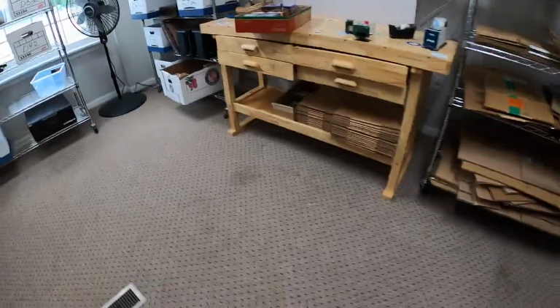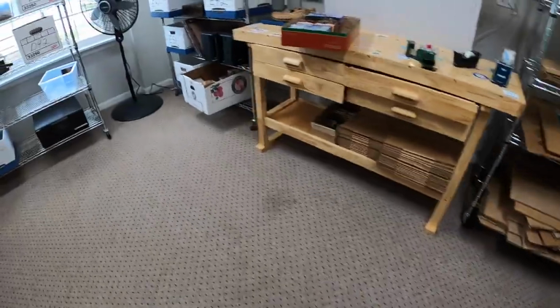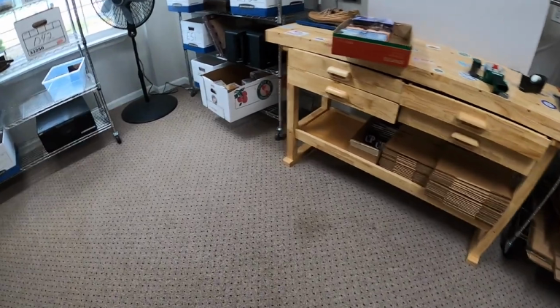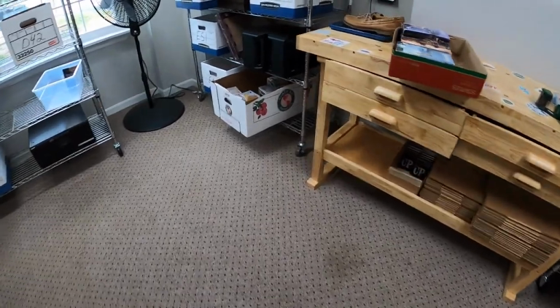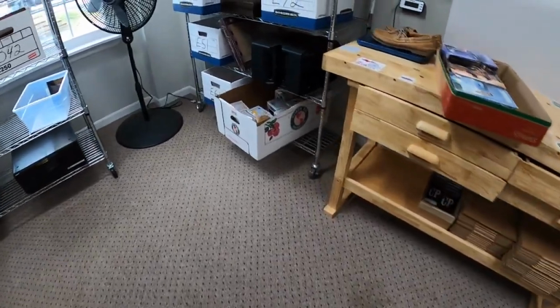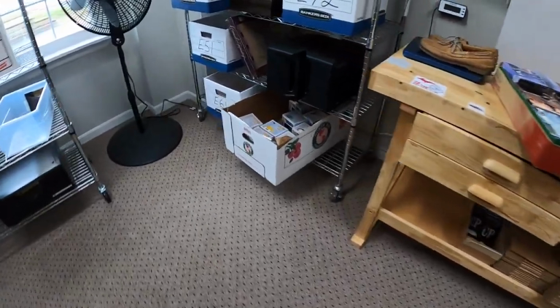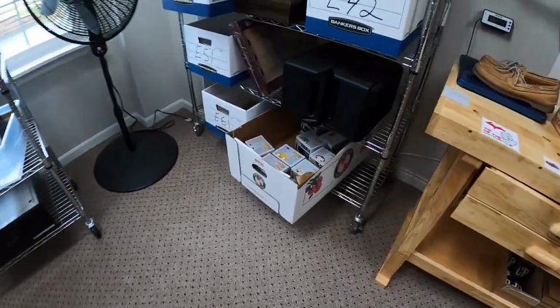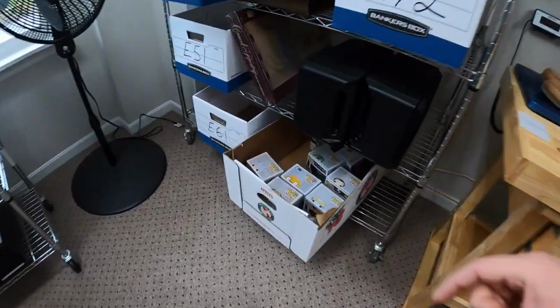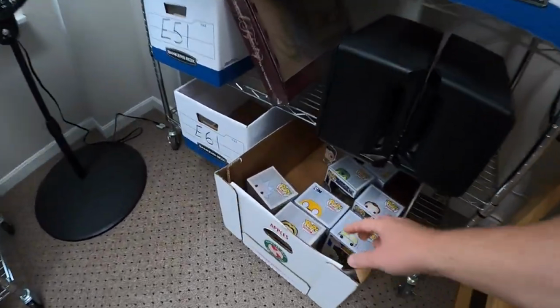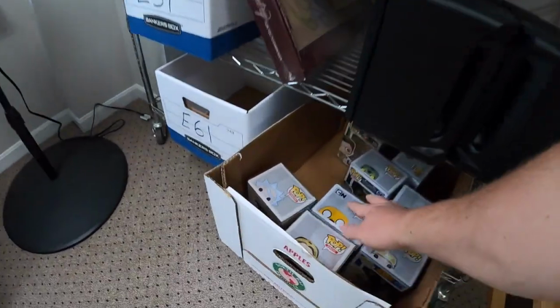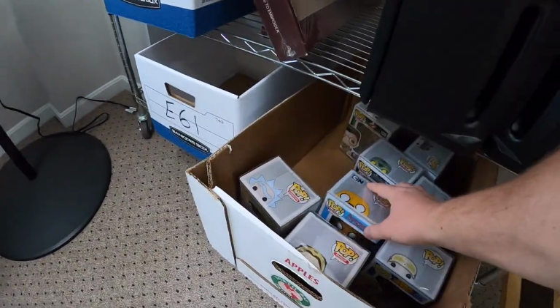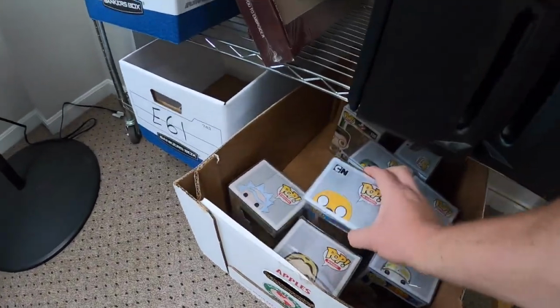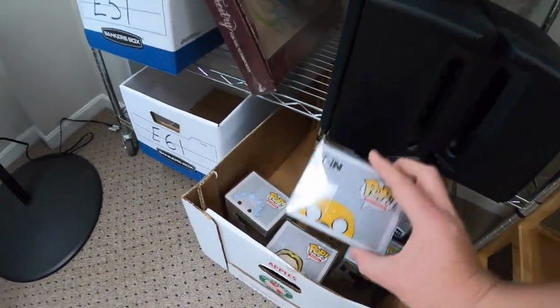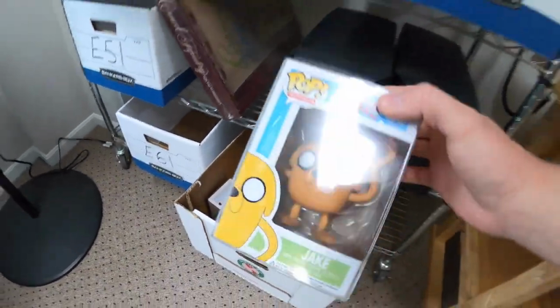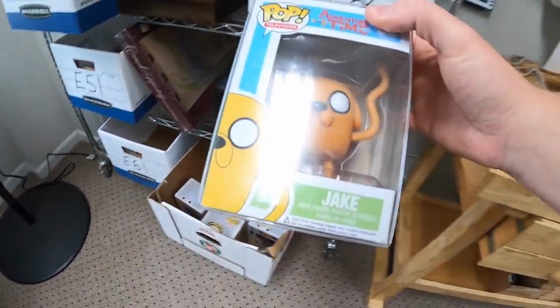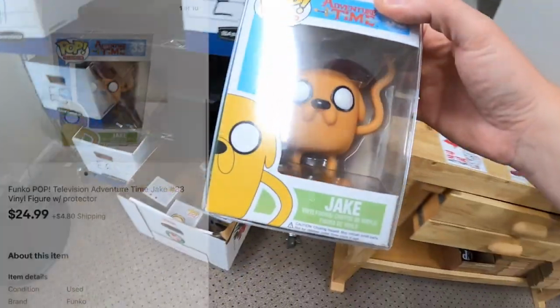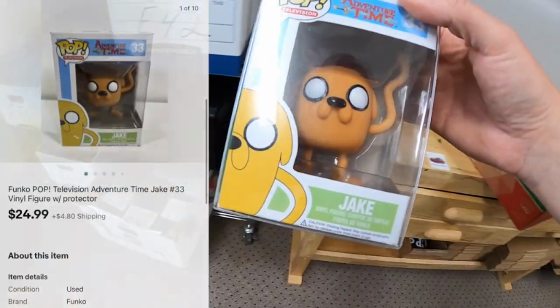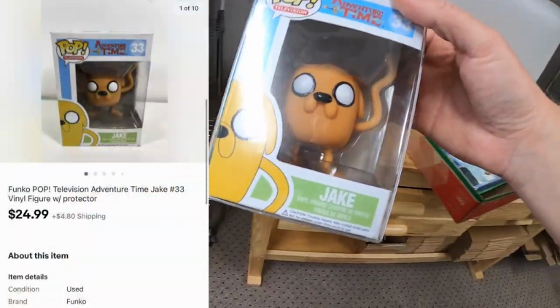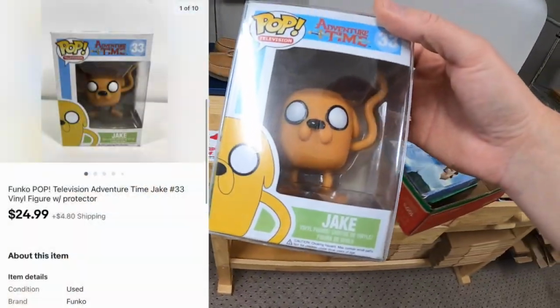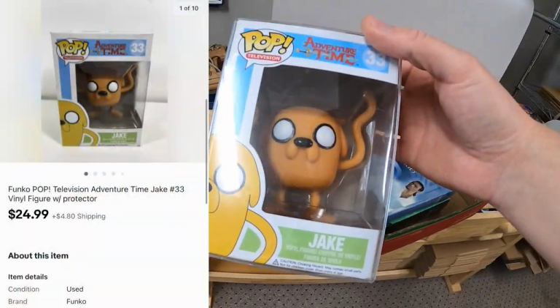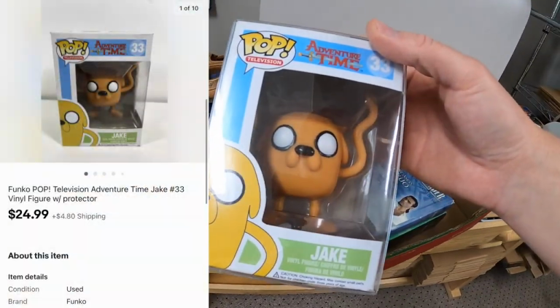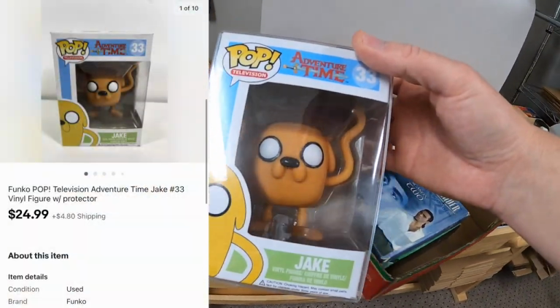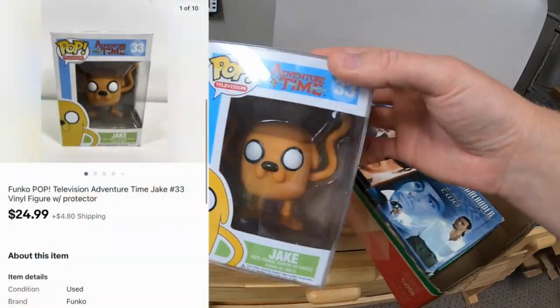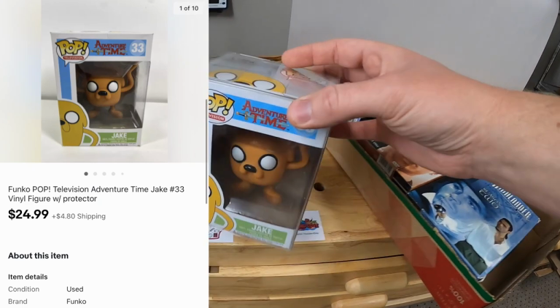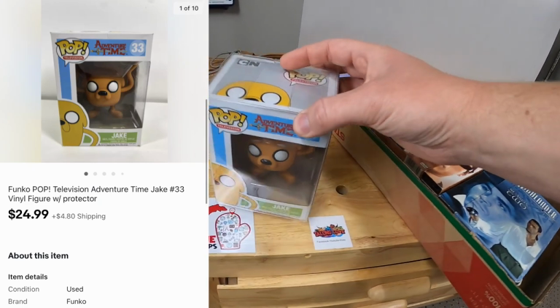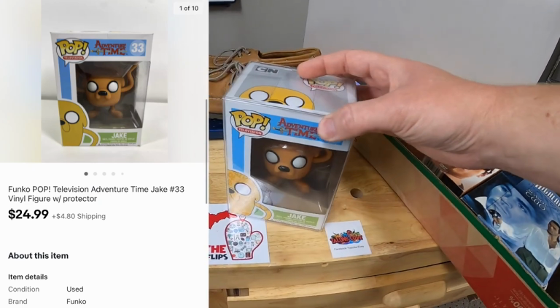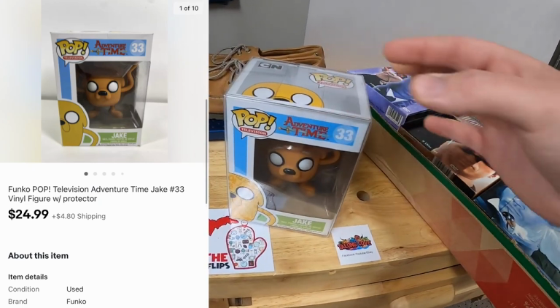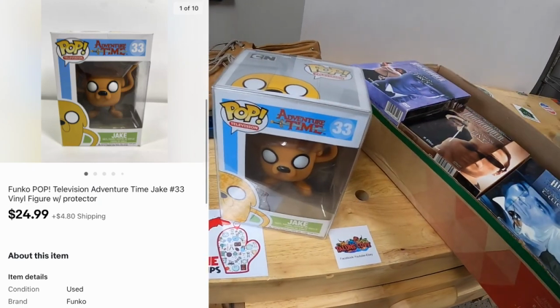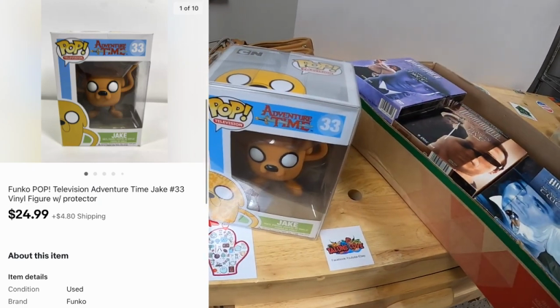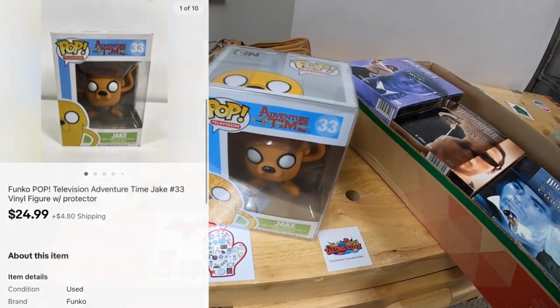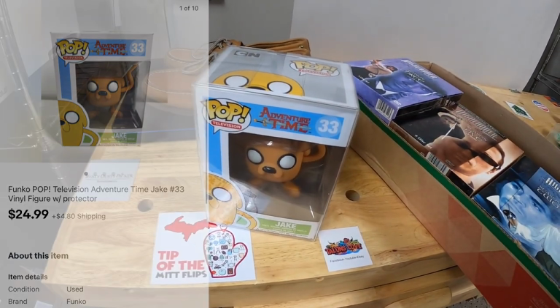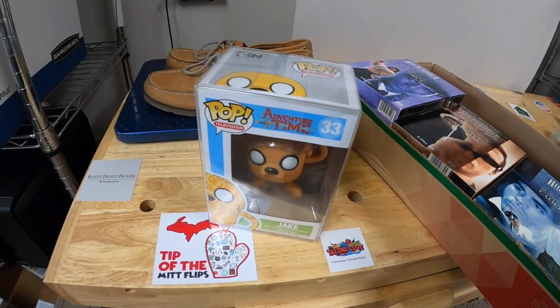Sold another Funko Pop down here in E6 — it is Jake from Adventure Time. That sold for $24.99 plus shipping.